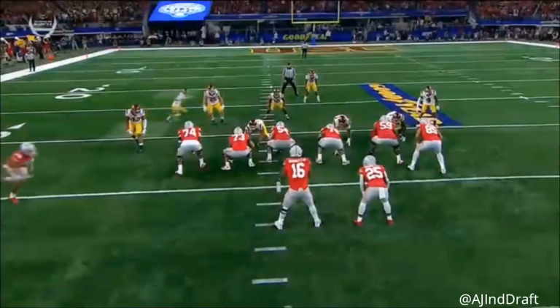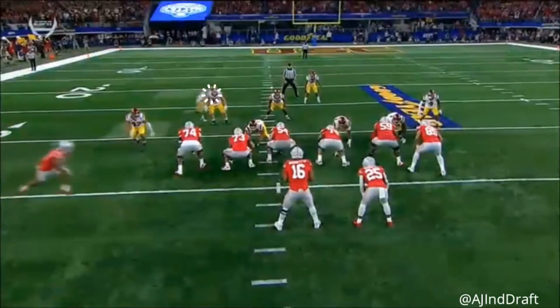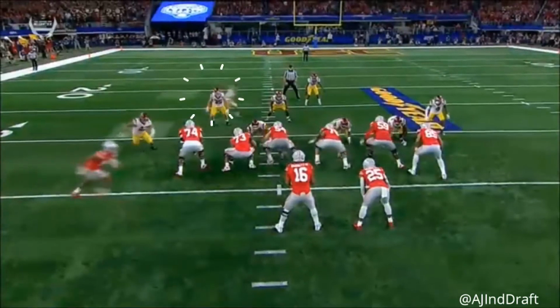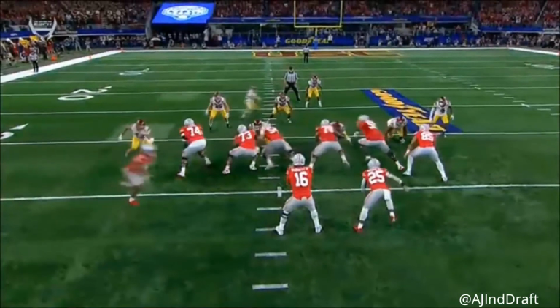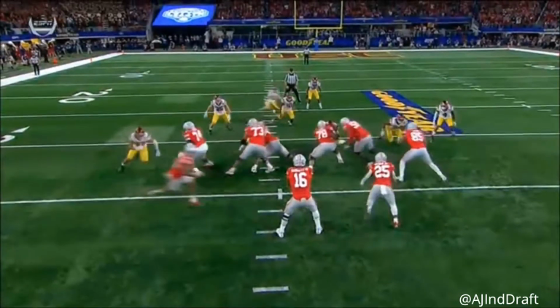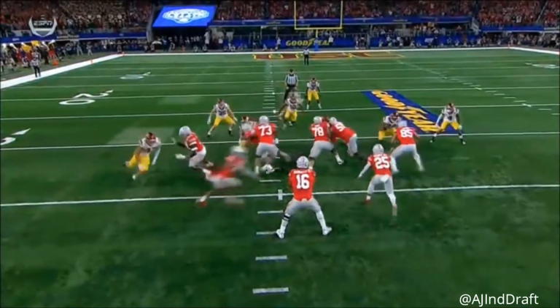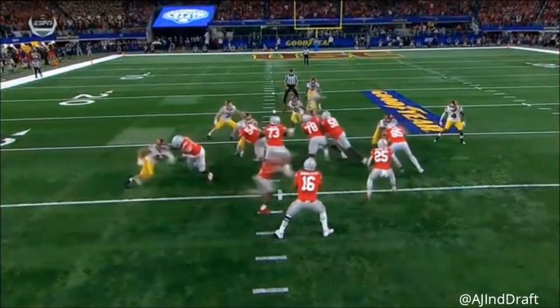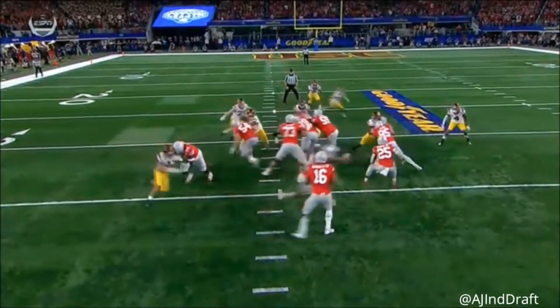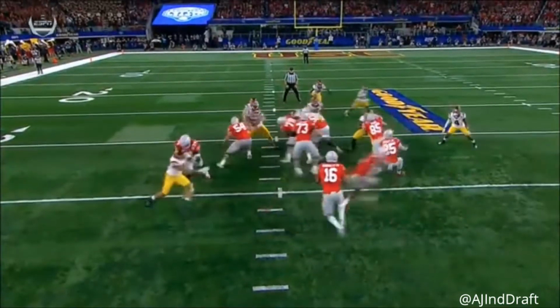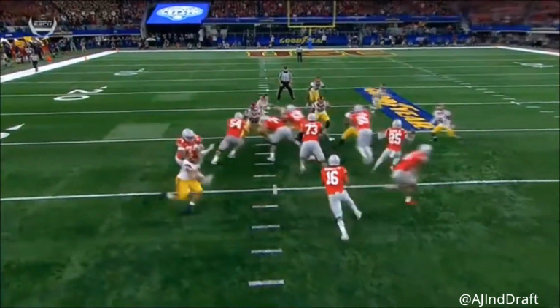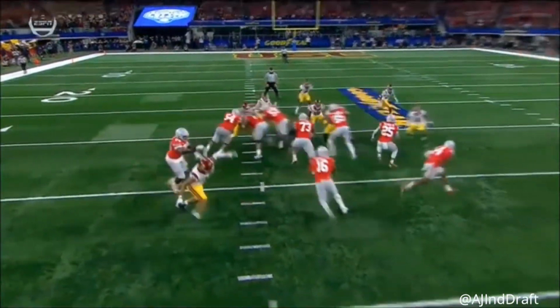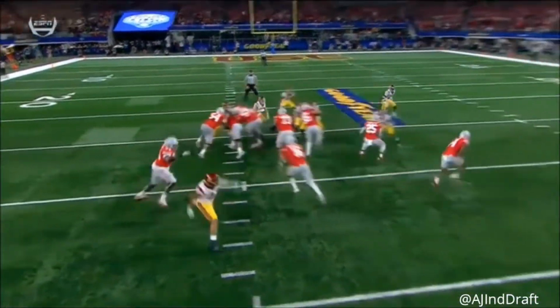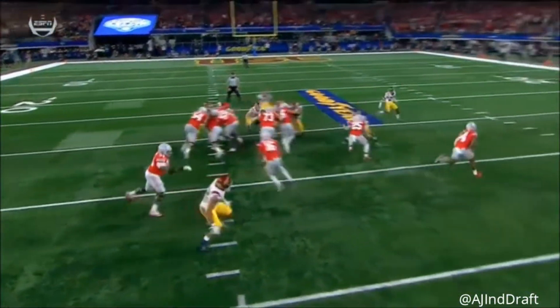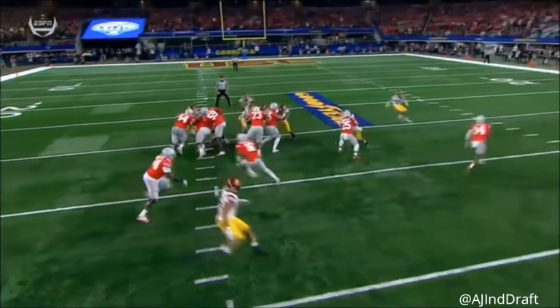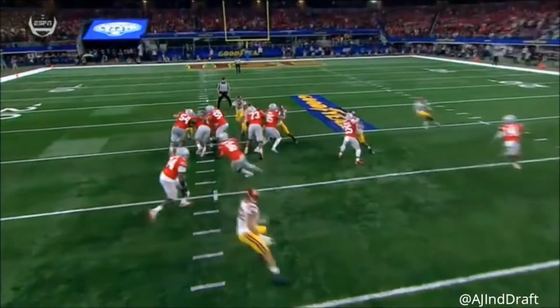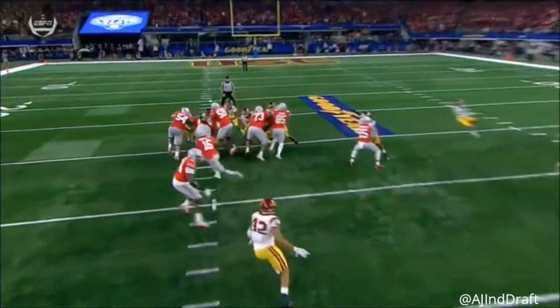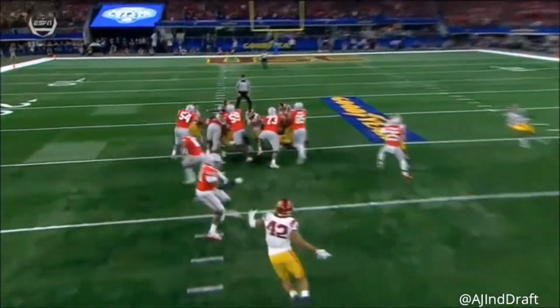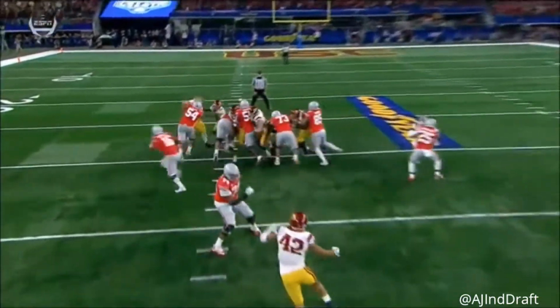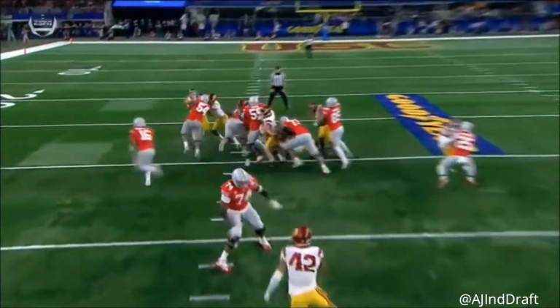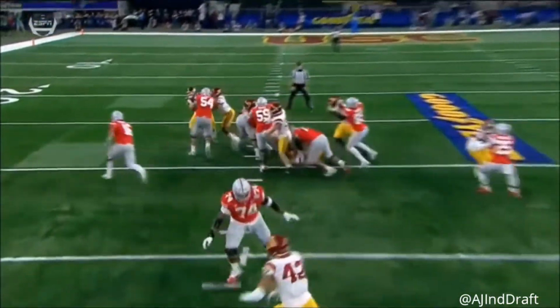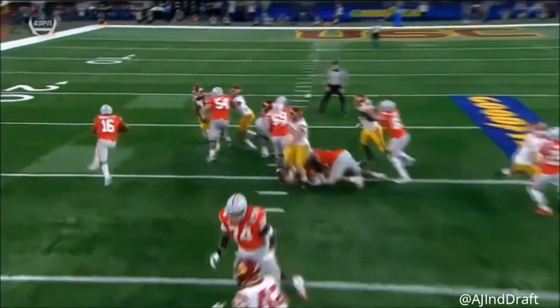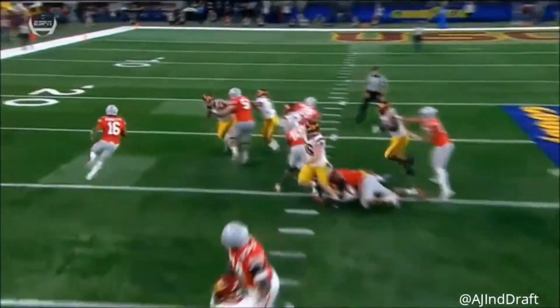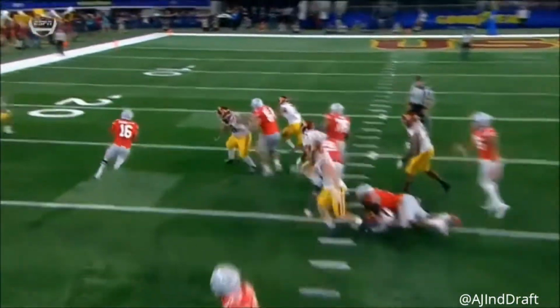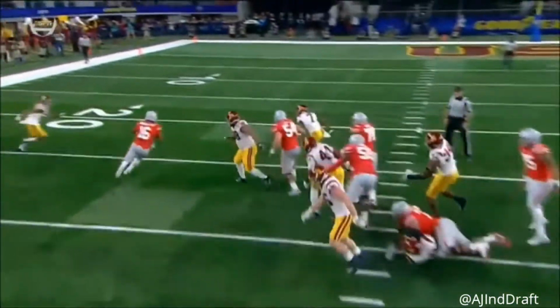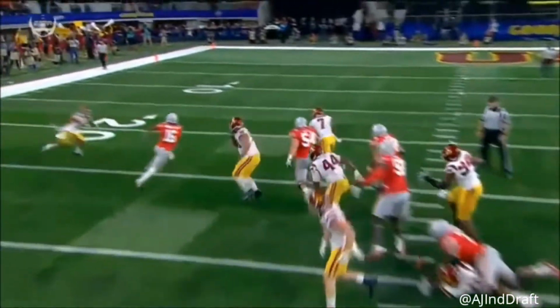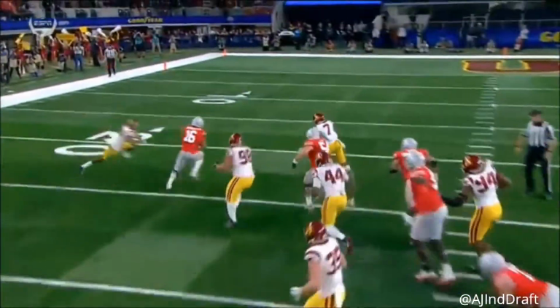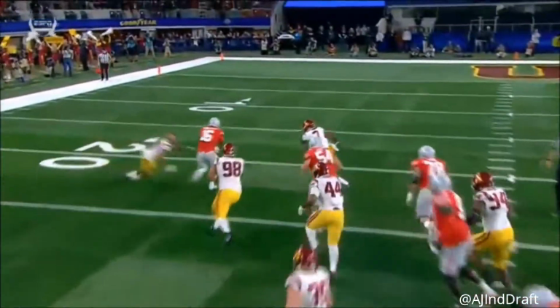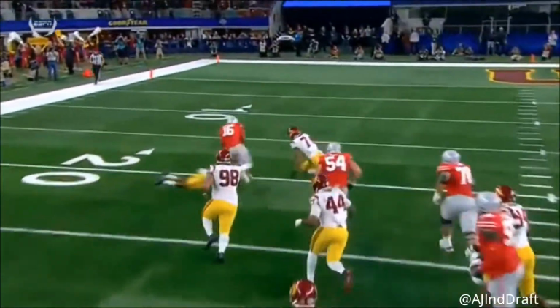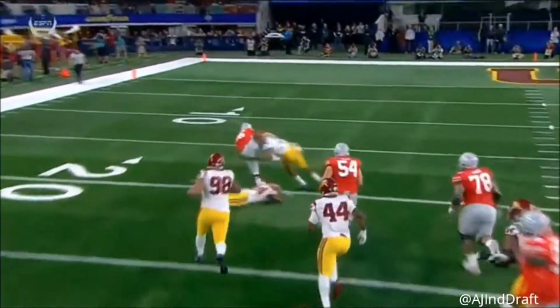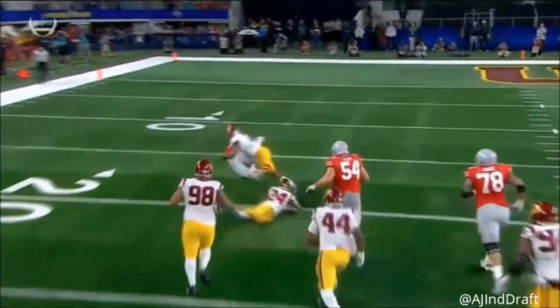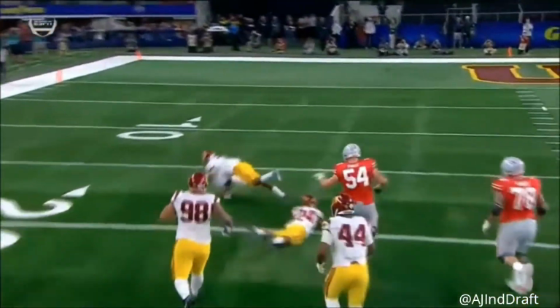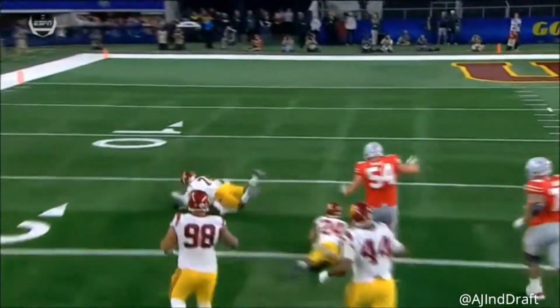Punching tape in this building yesterday, and just look at the center, look at the left guard — look at them just mow people down. Your left tackle gets...